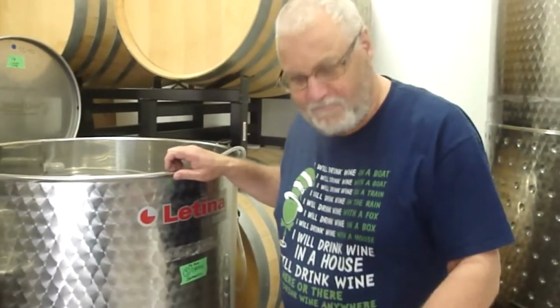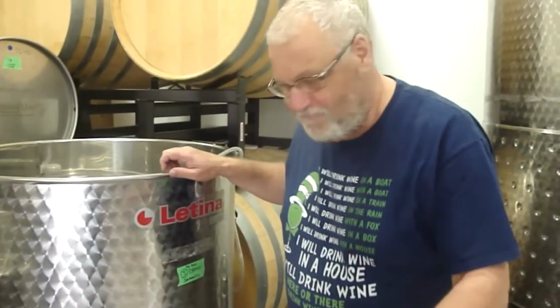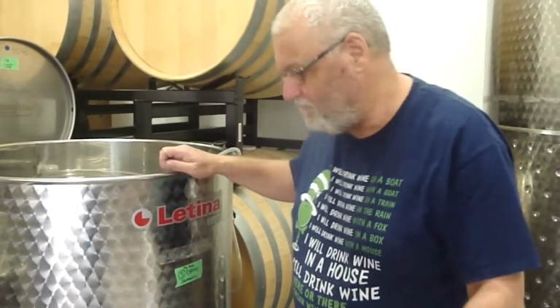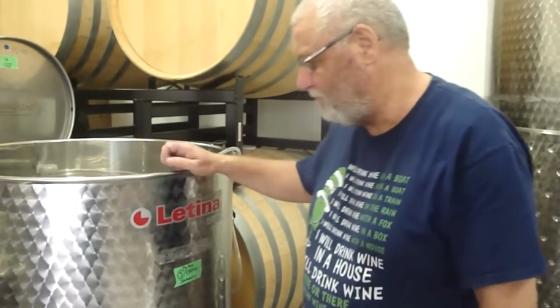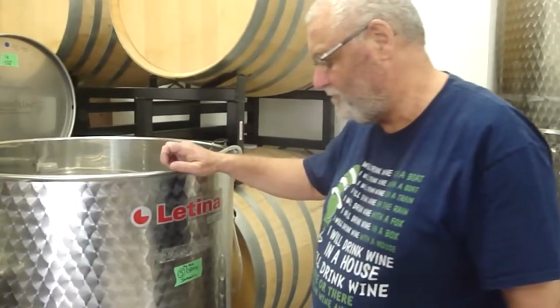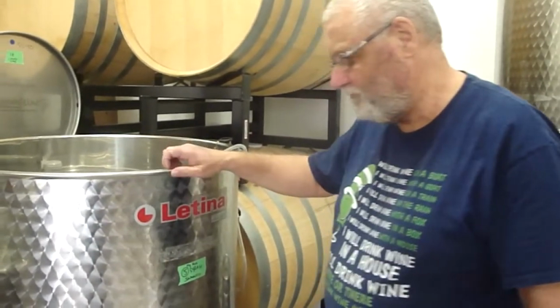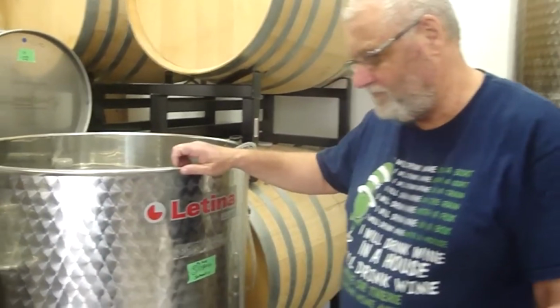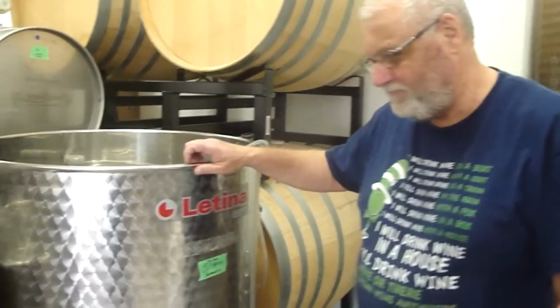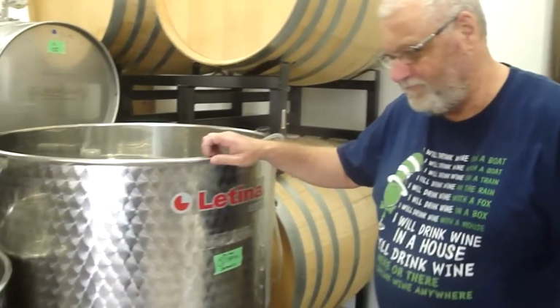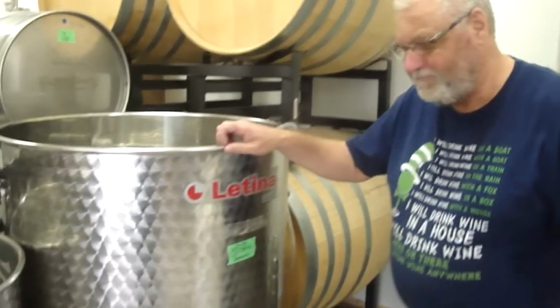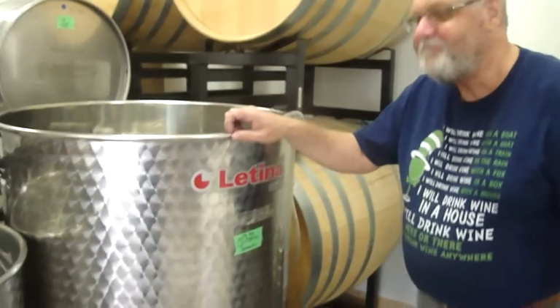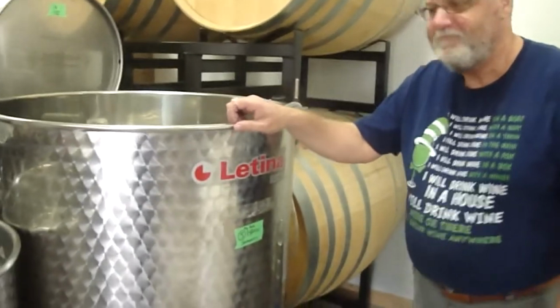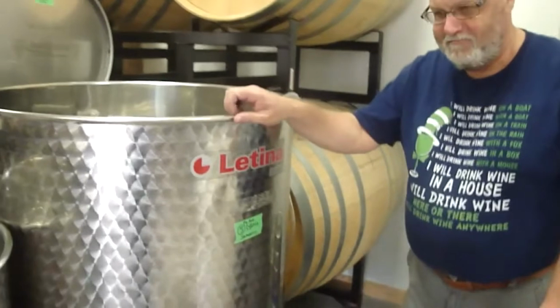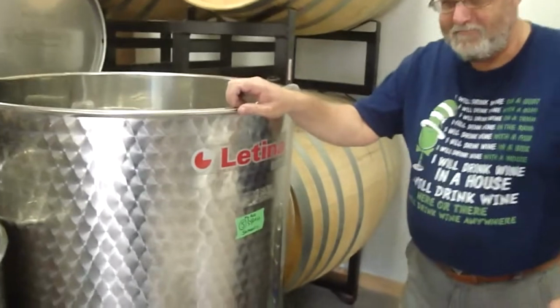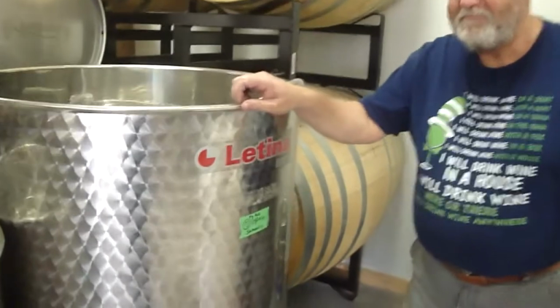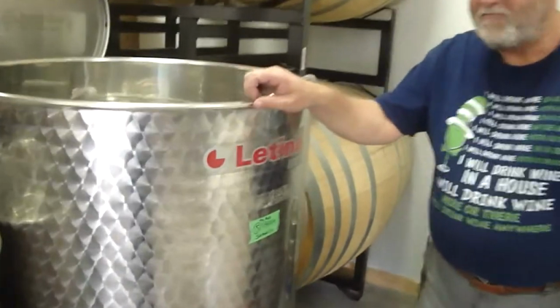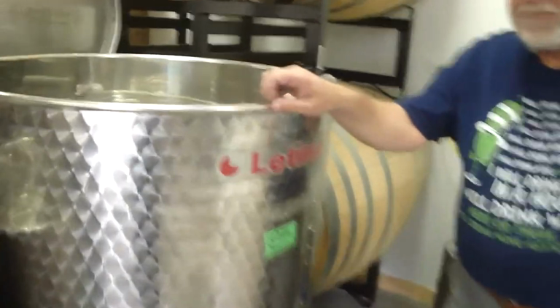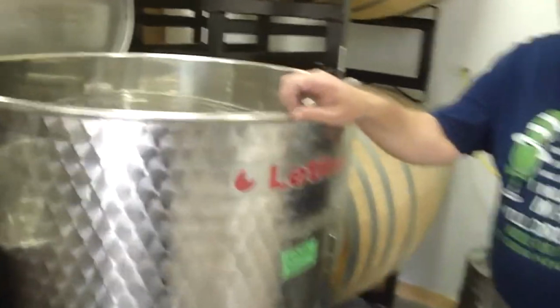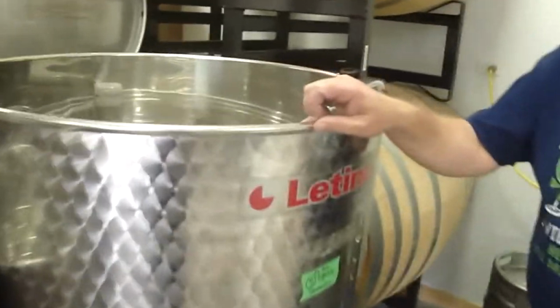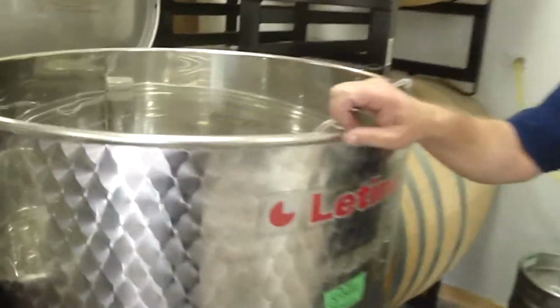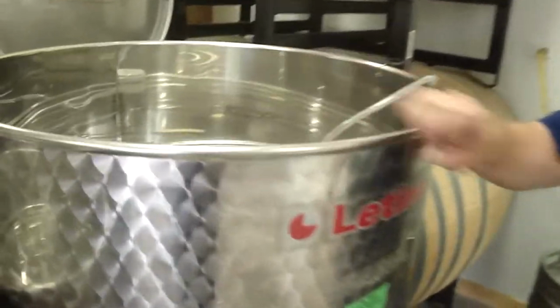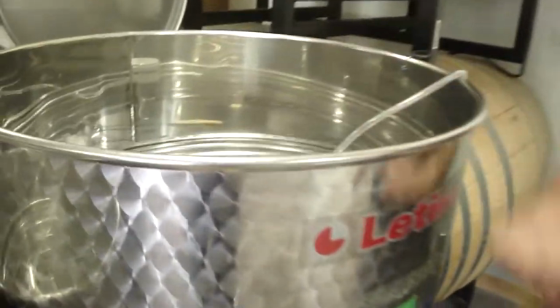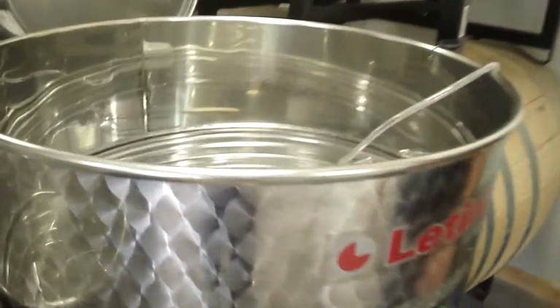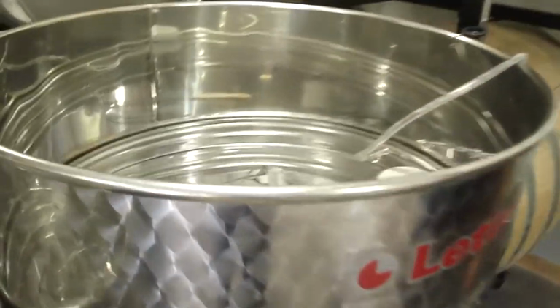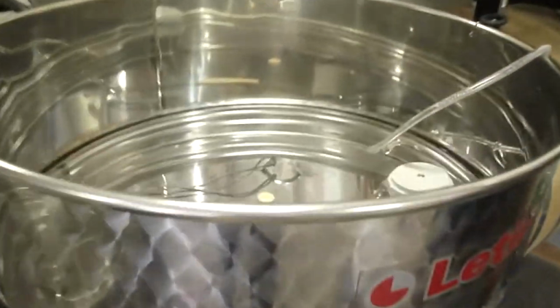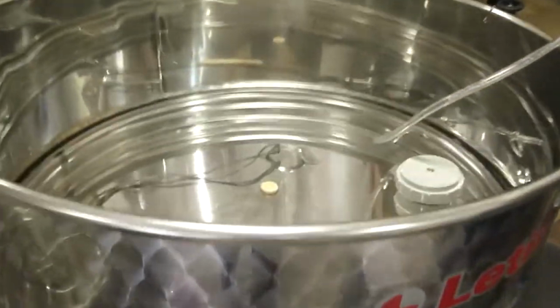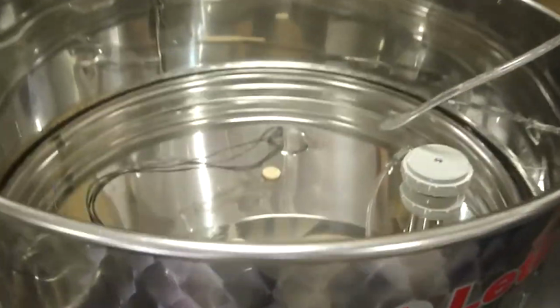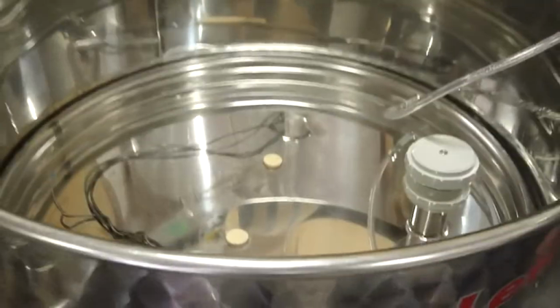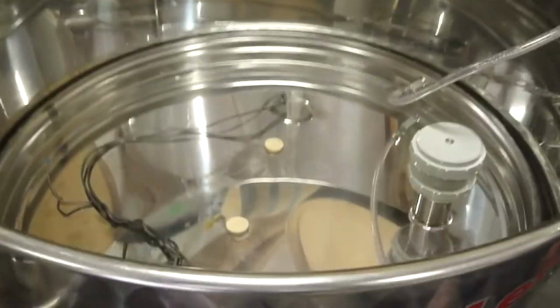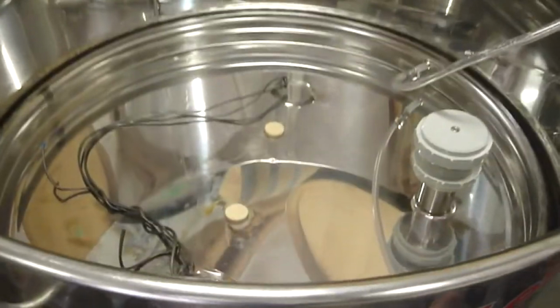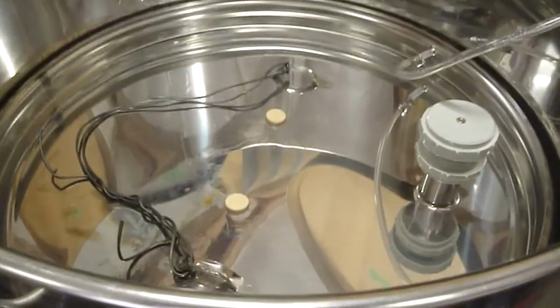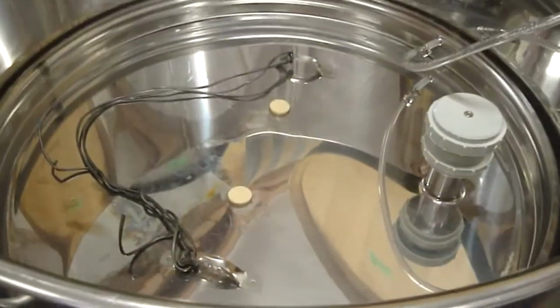This is some of the best wine you could get, folks, if you can find it. That's what it looks like inside.